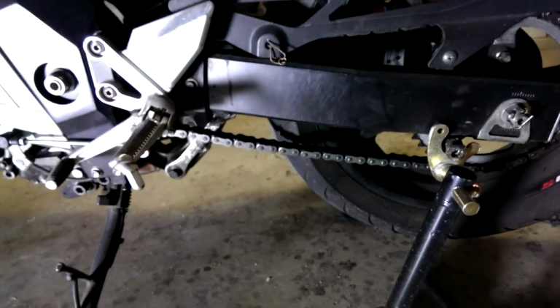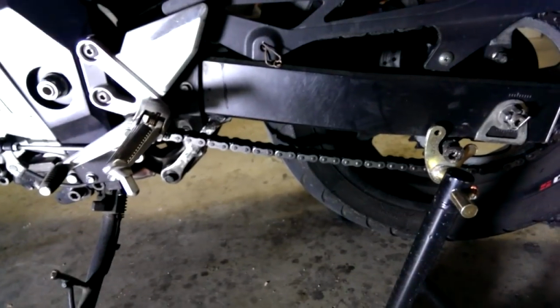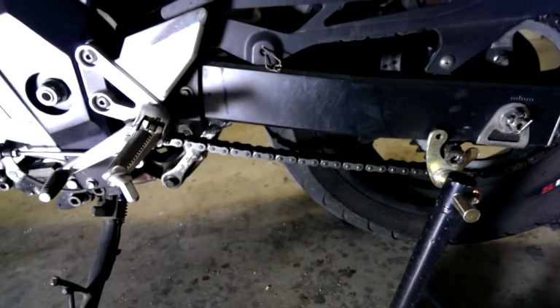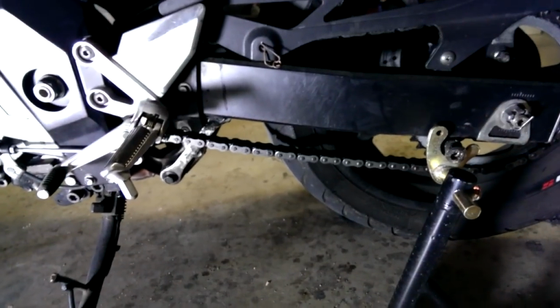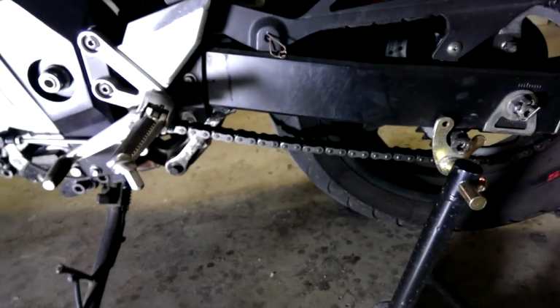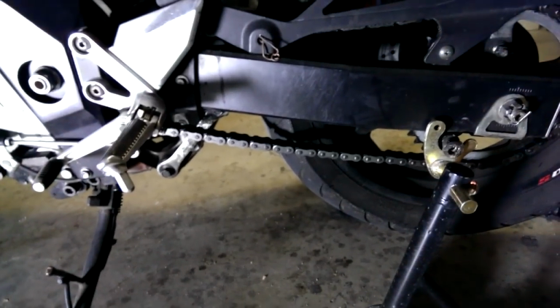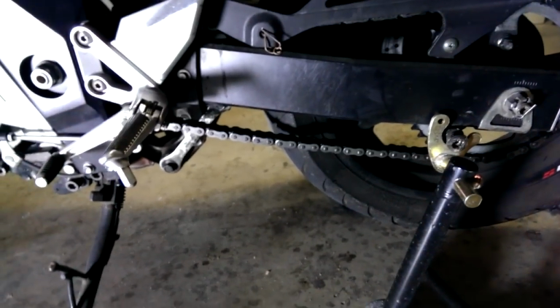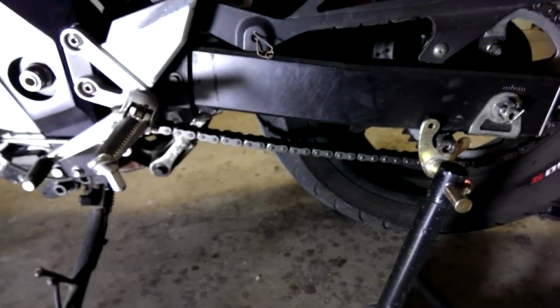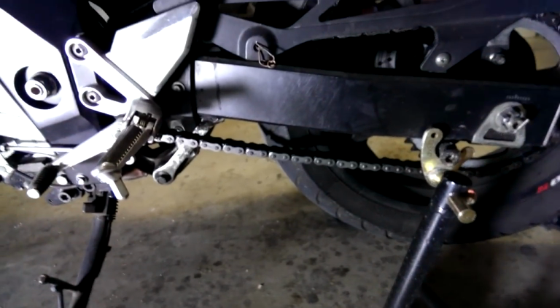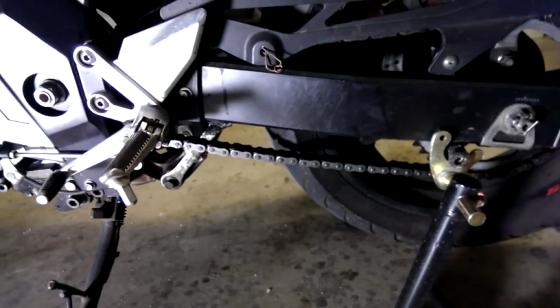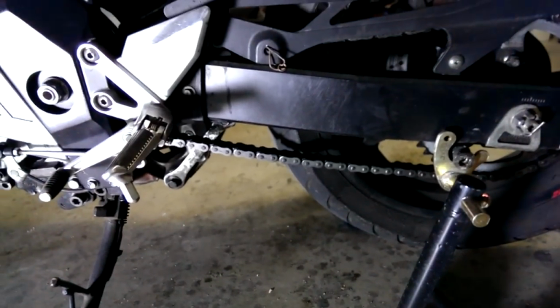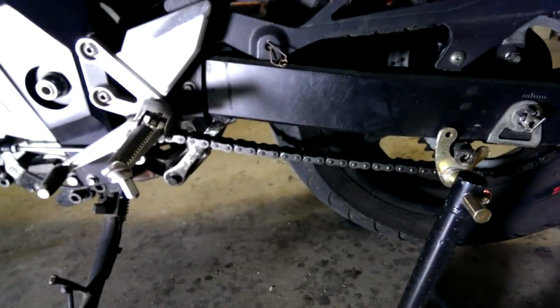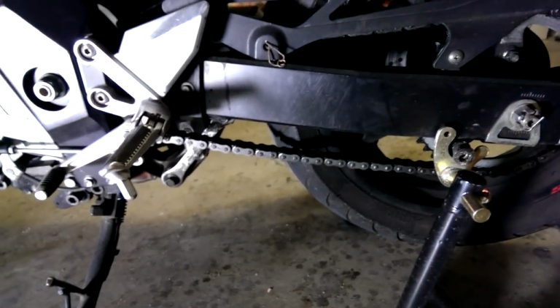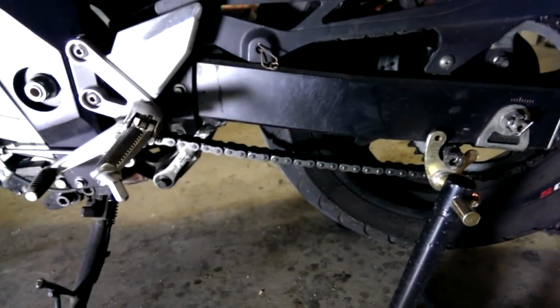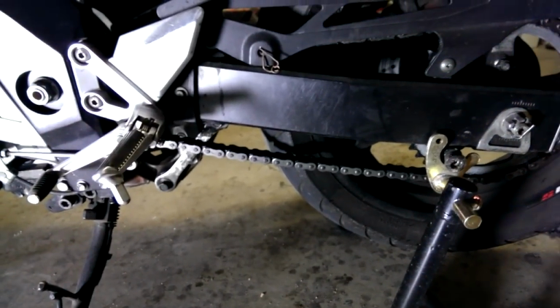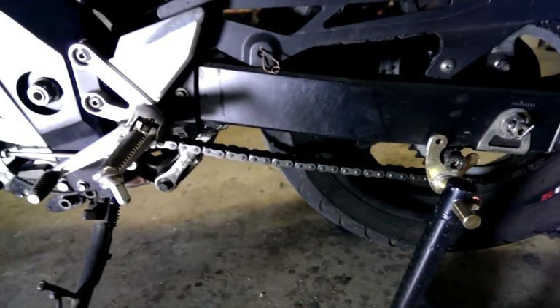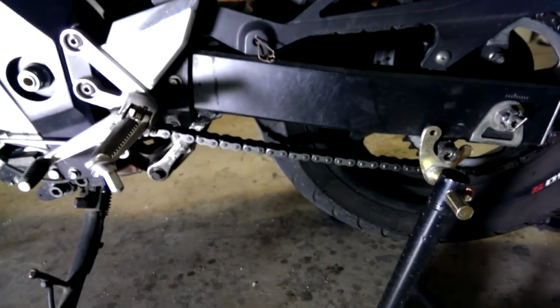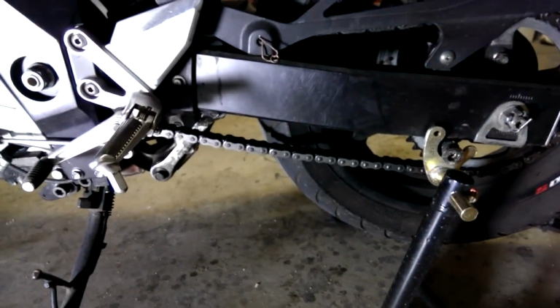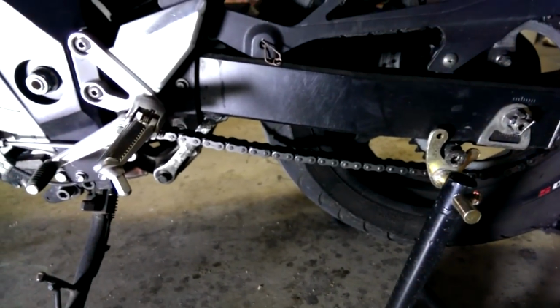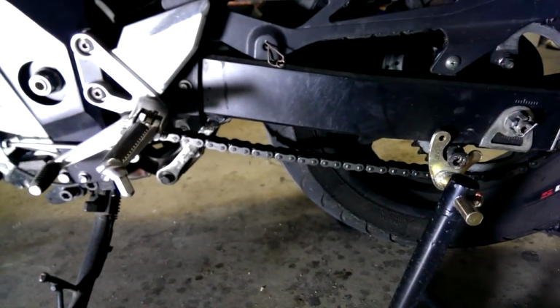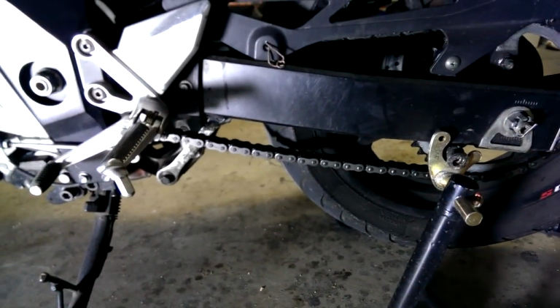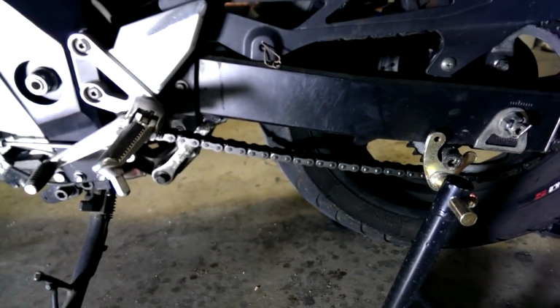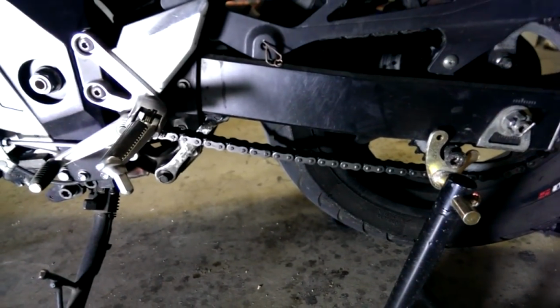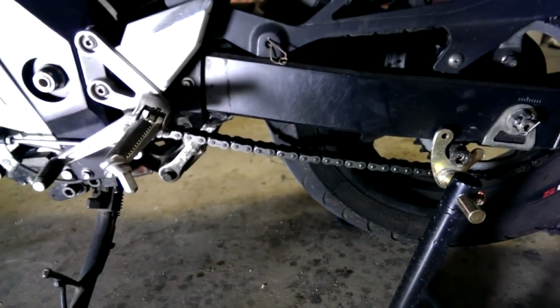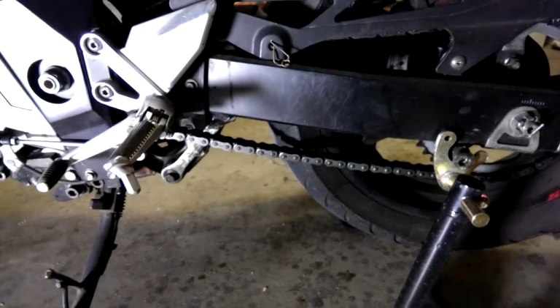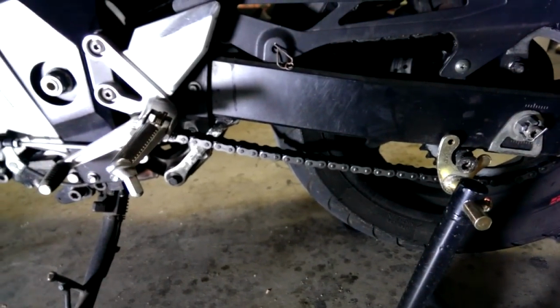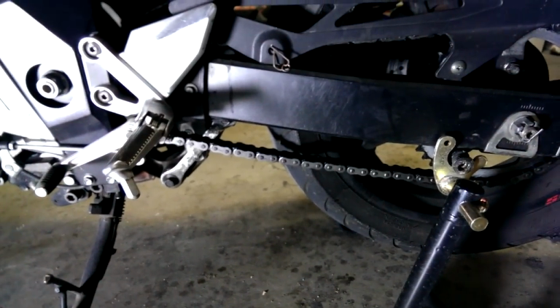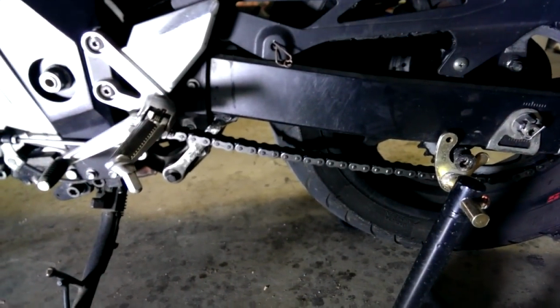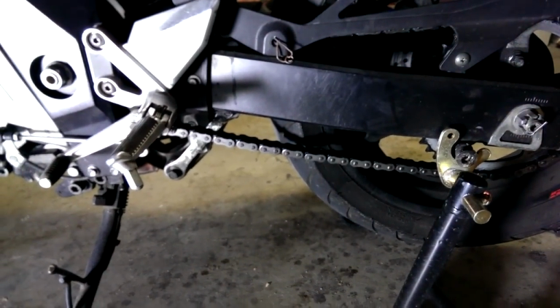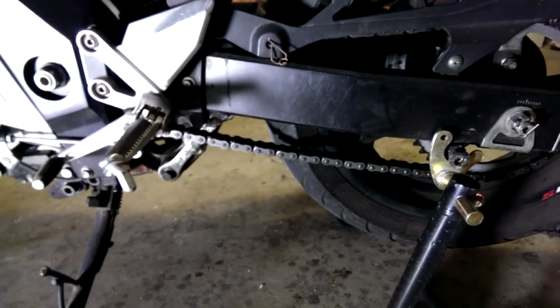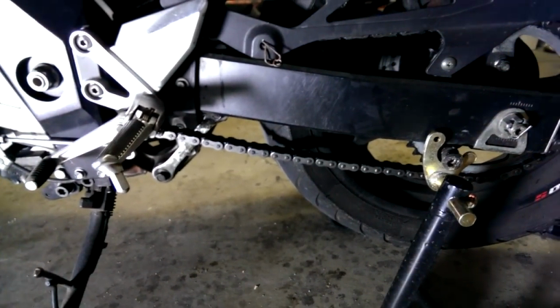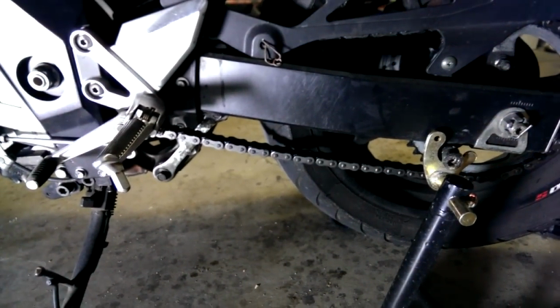Today we're going to tighten the chain of an SV650S, 2006.